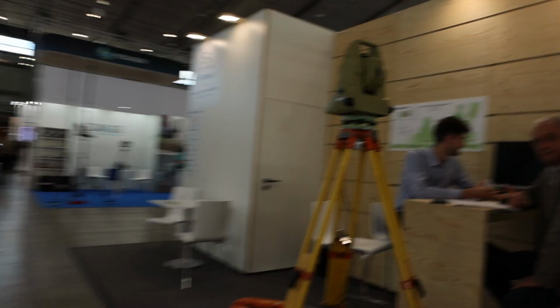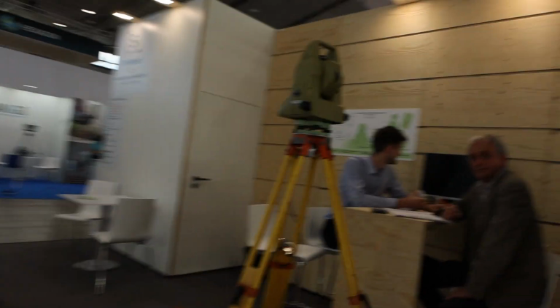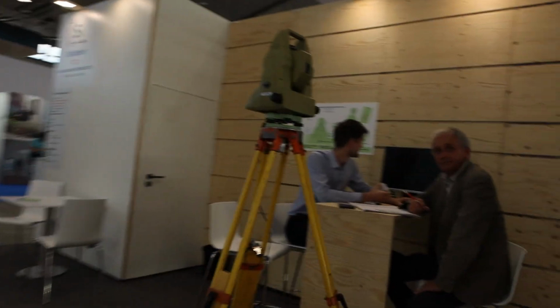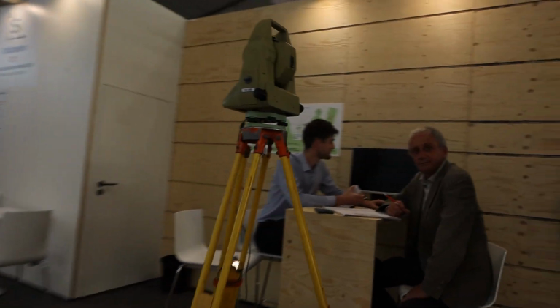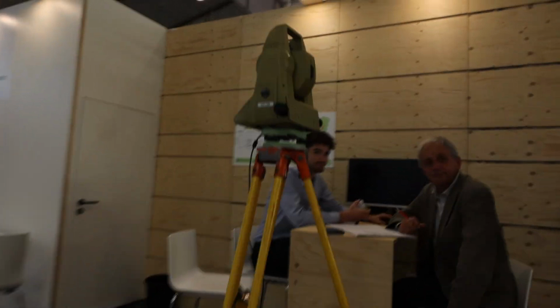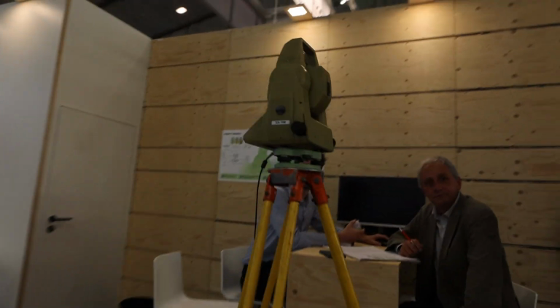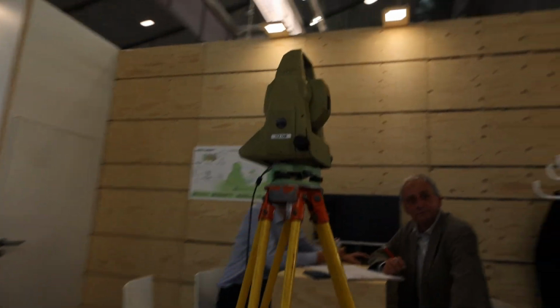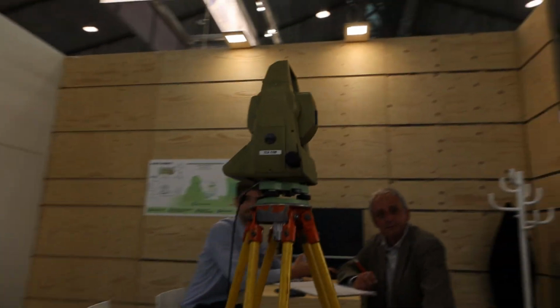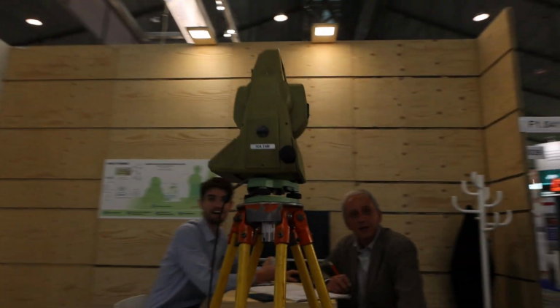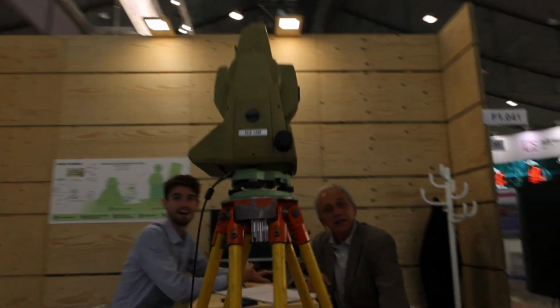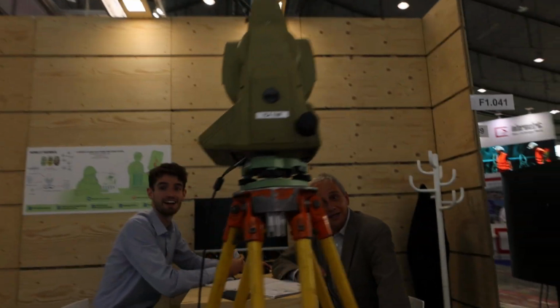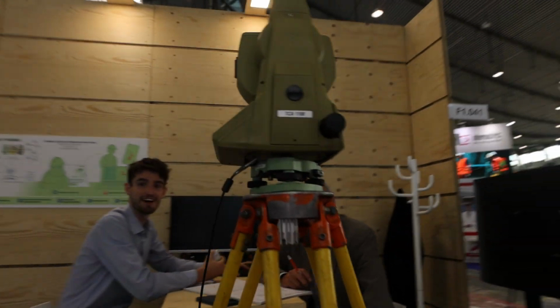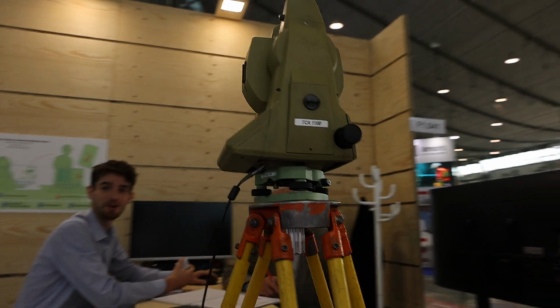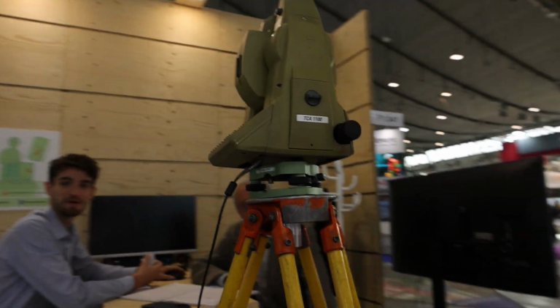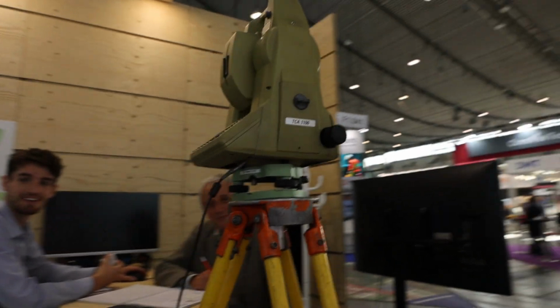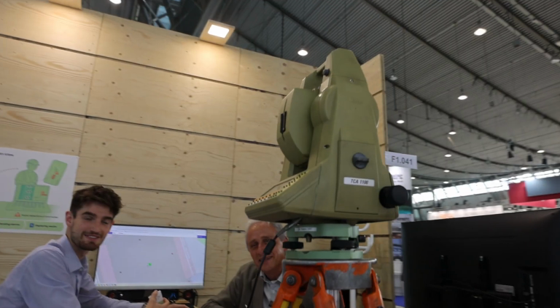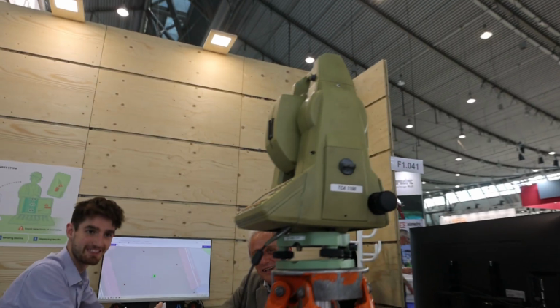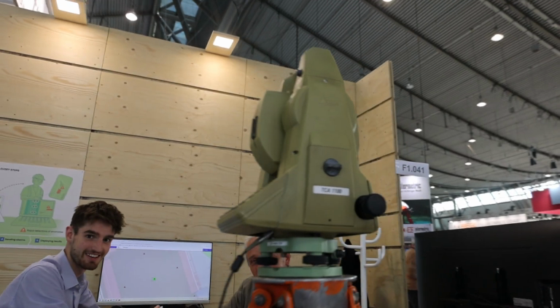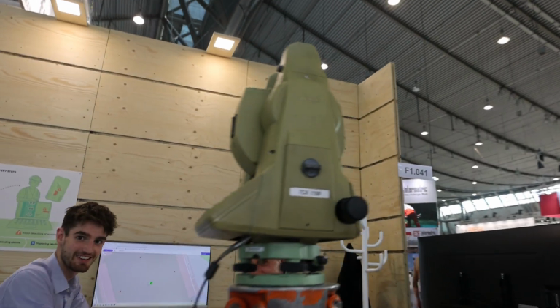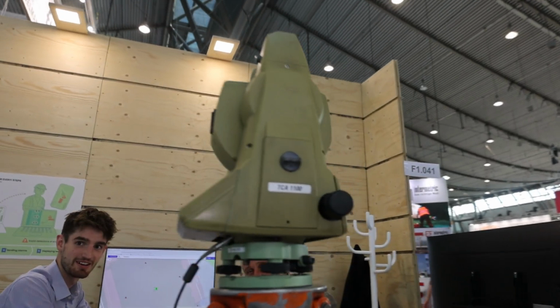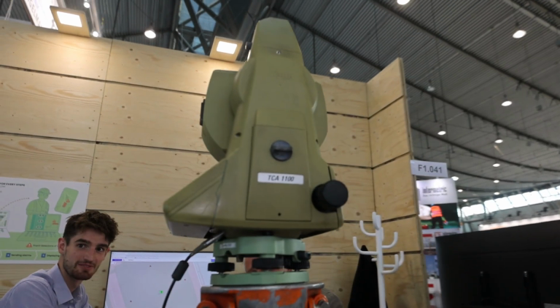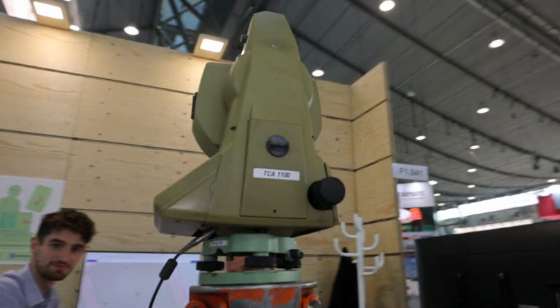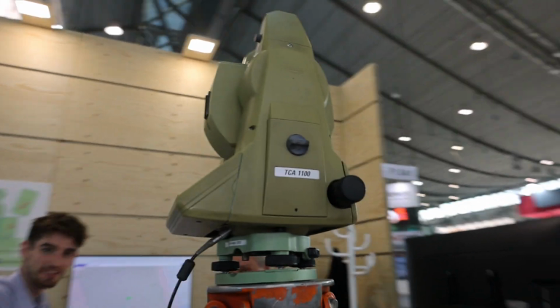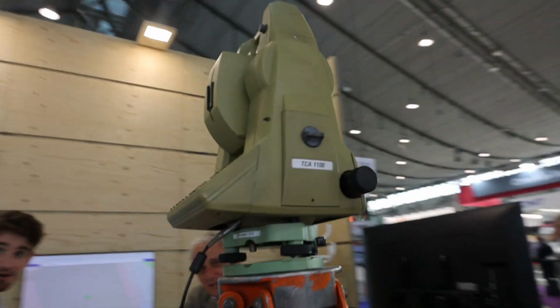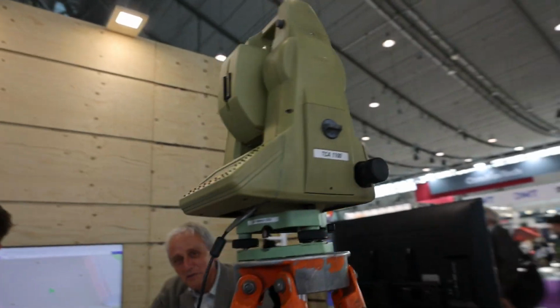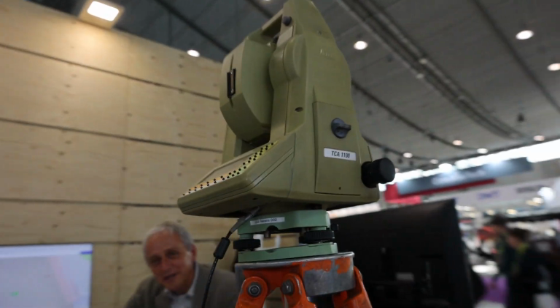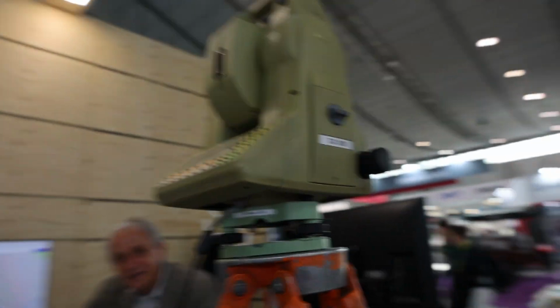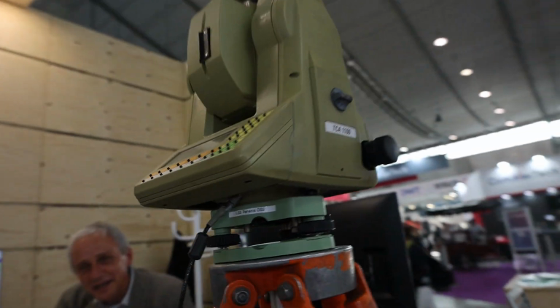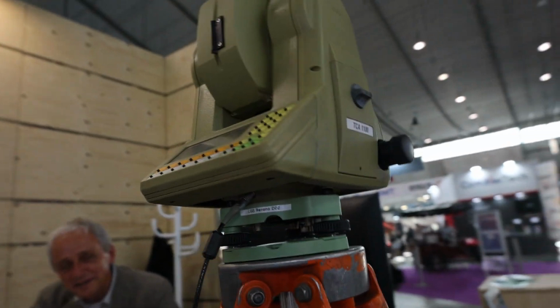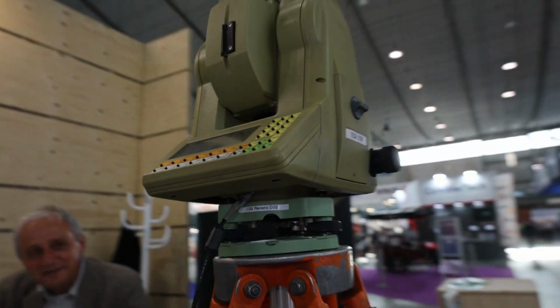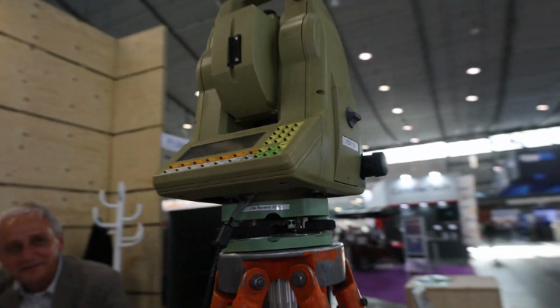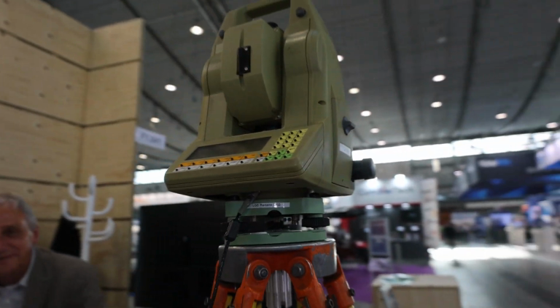That's an old one — is it still working? Yeah! I love it.